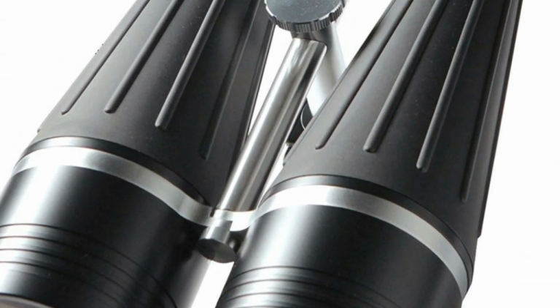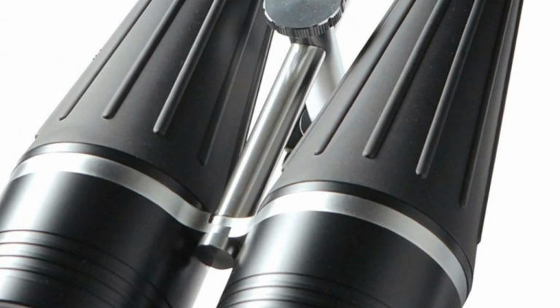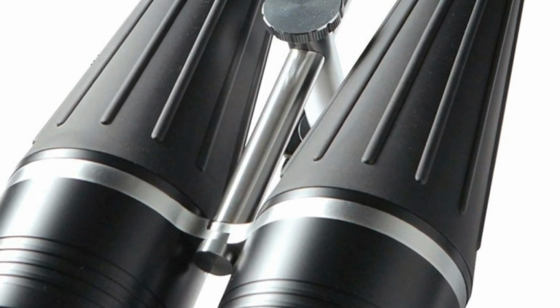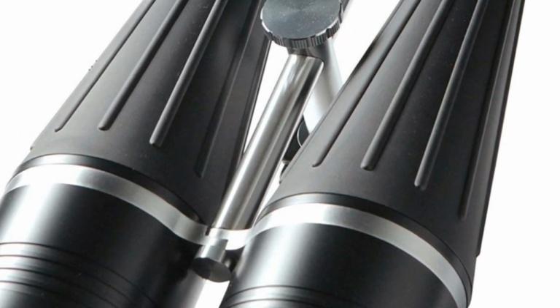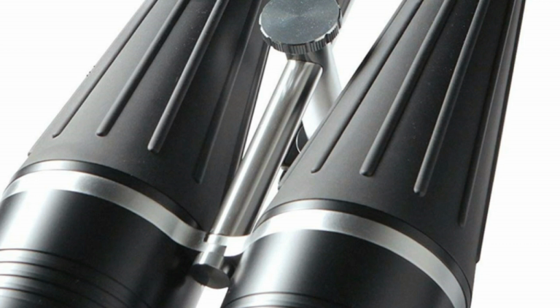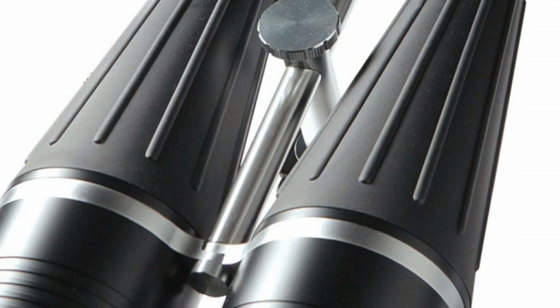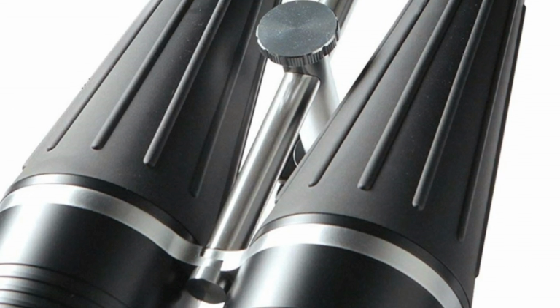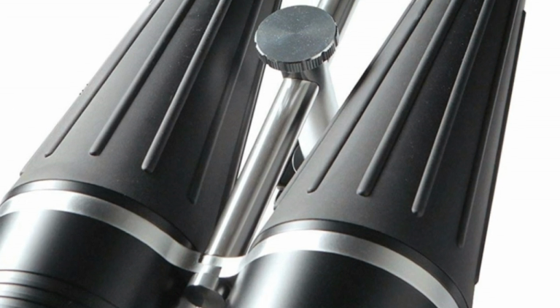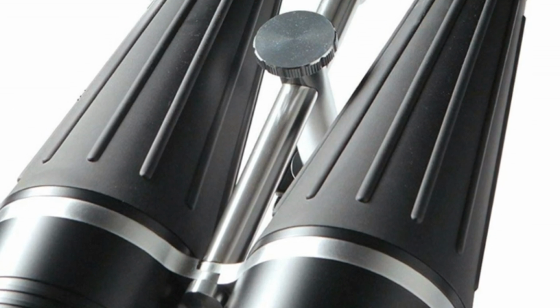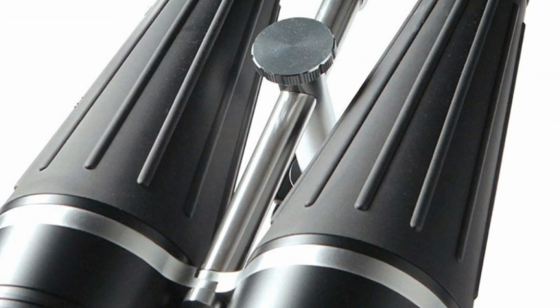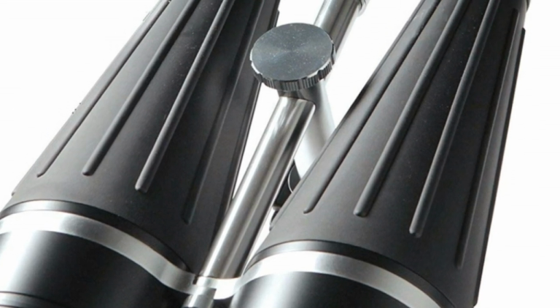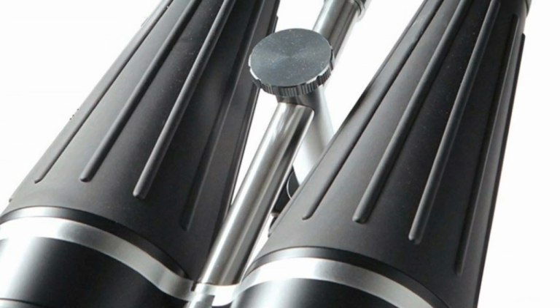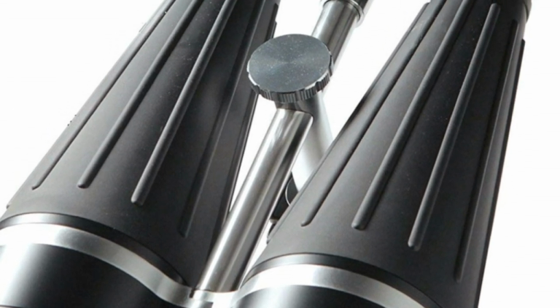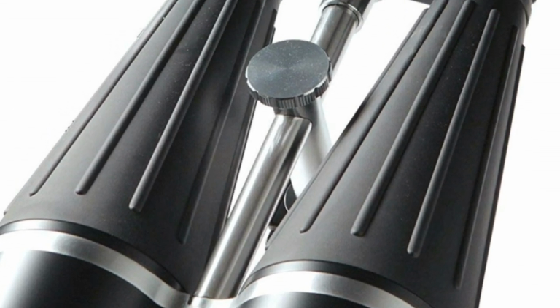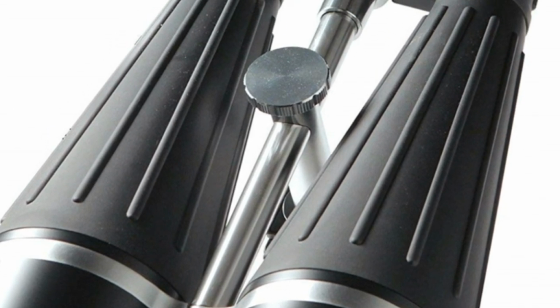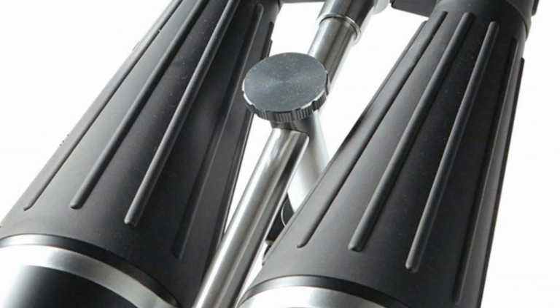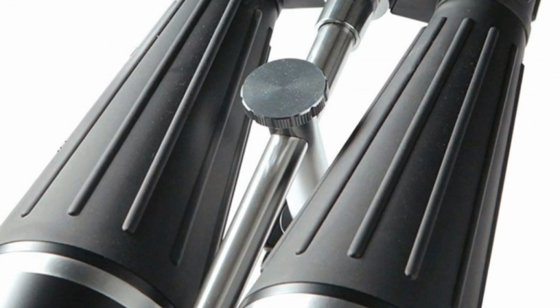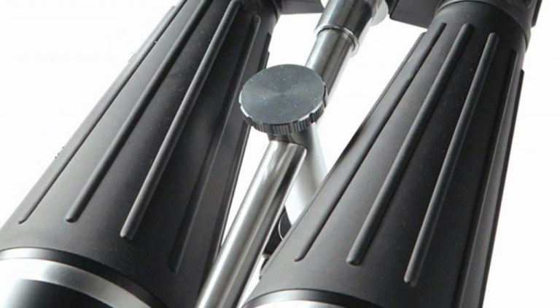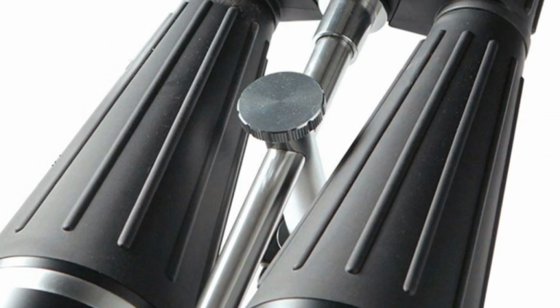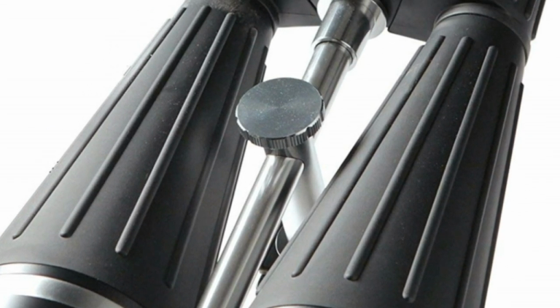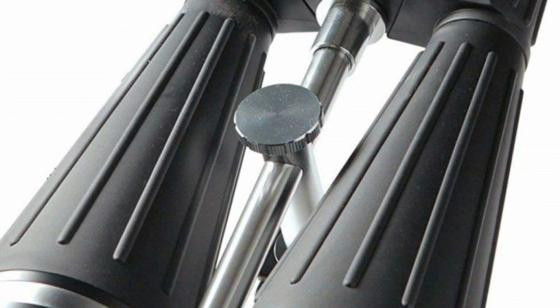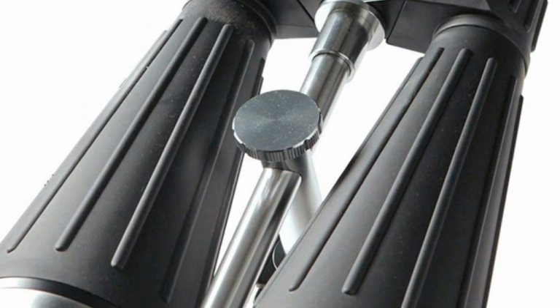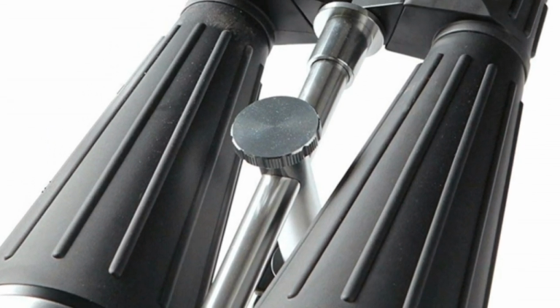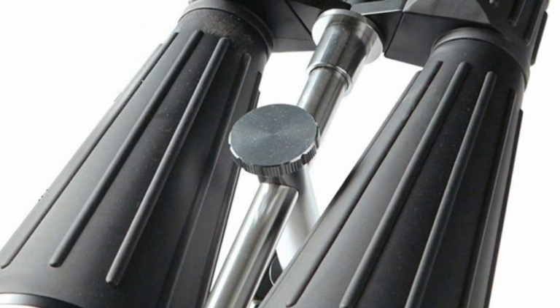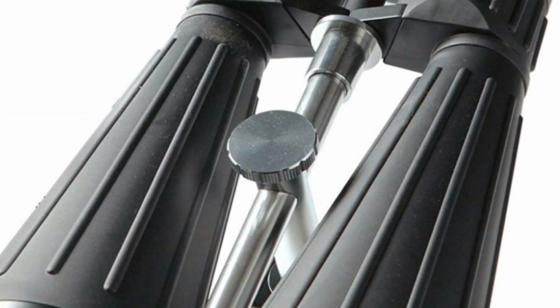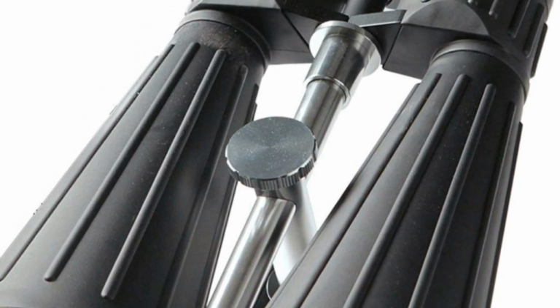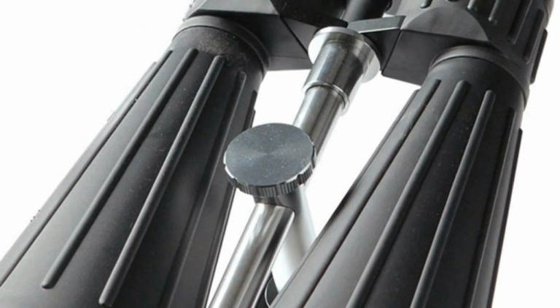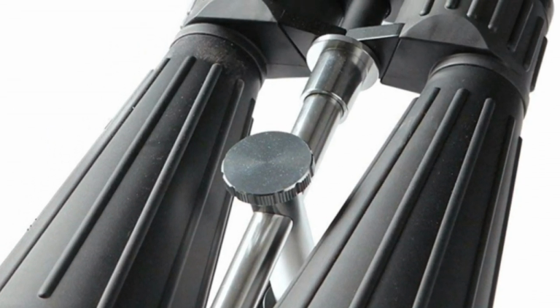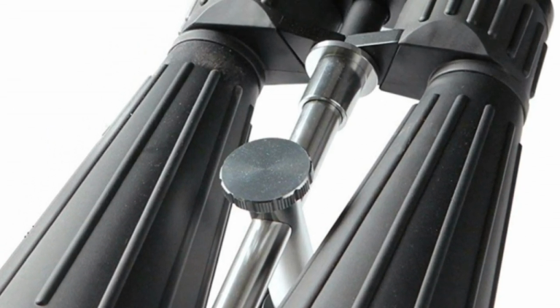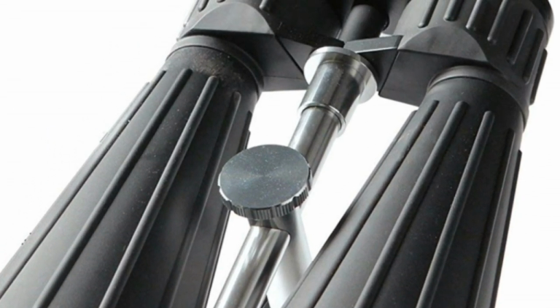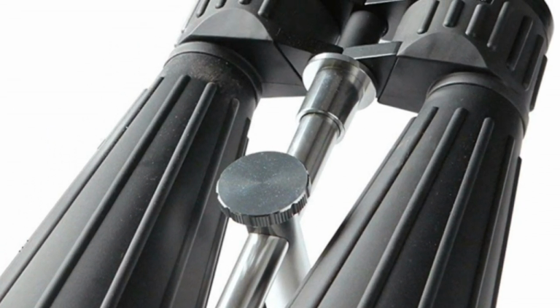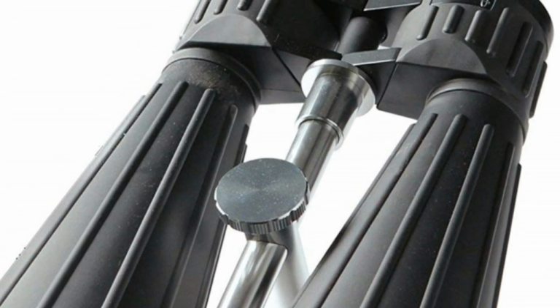Accepts standard 1.25 inch astronomical filters over the eyepieces.